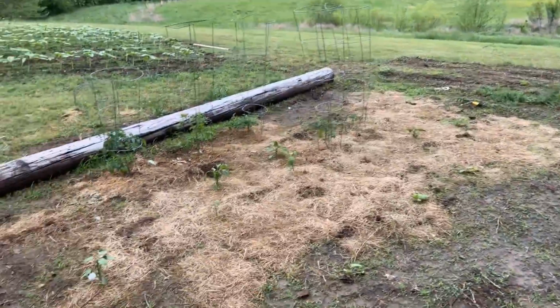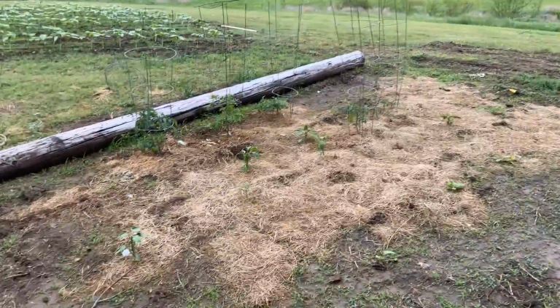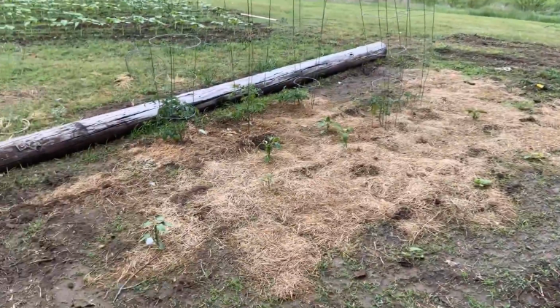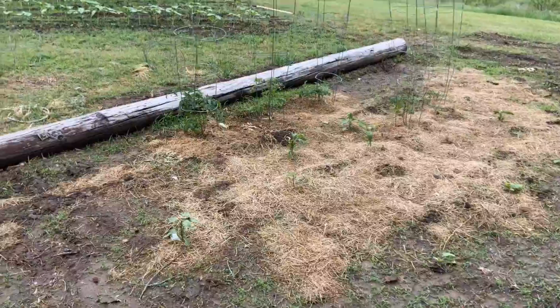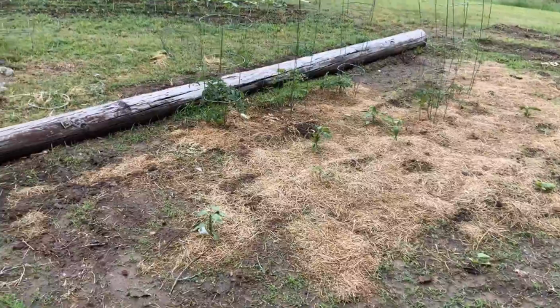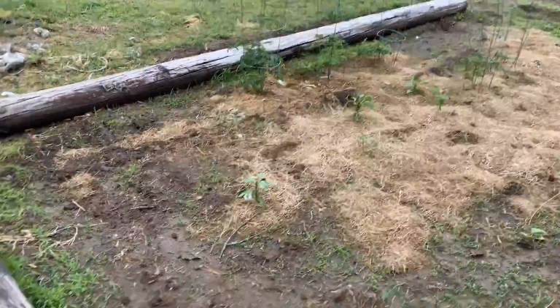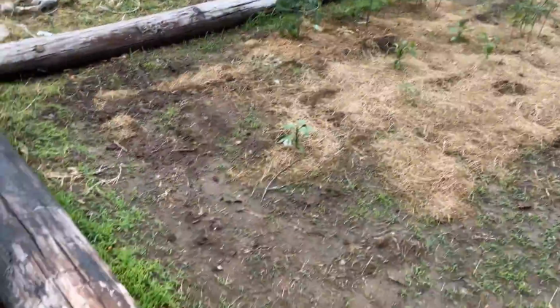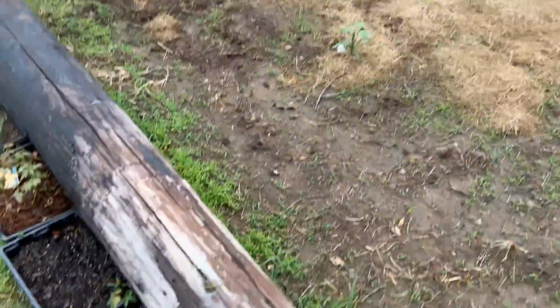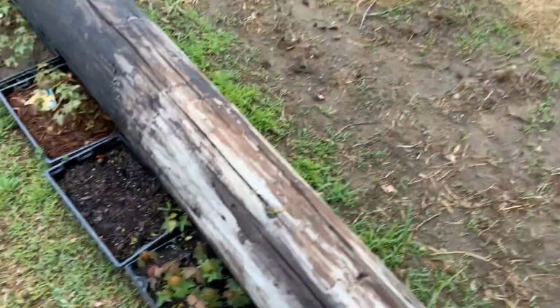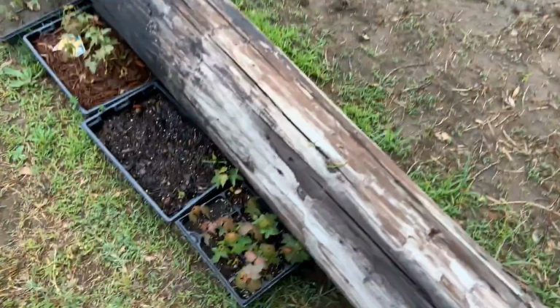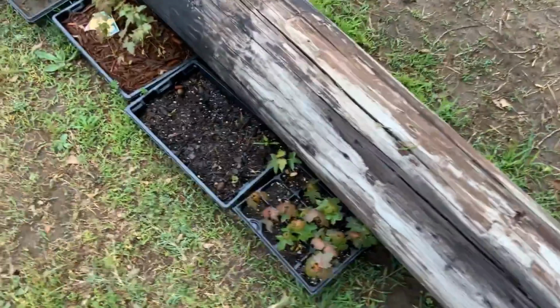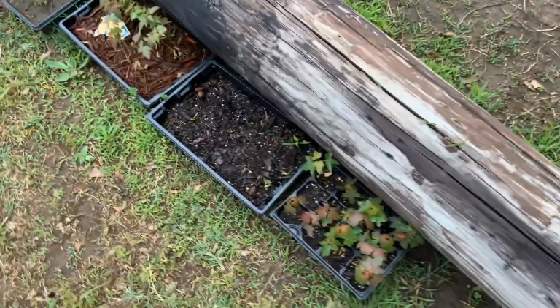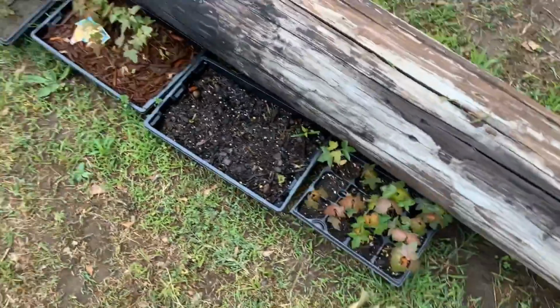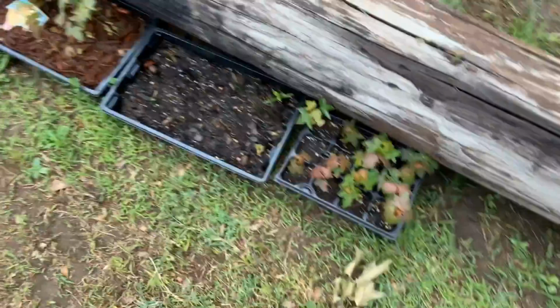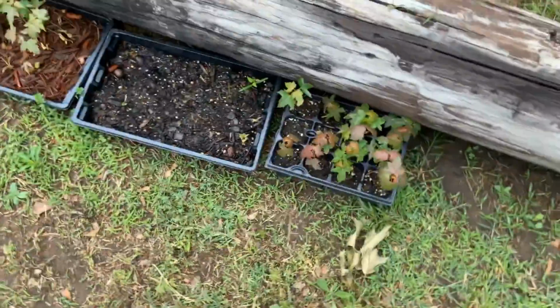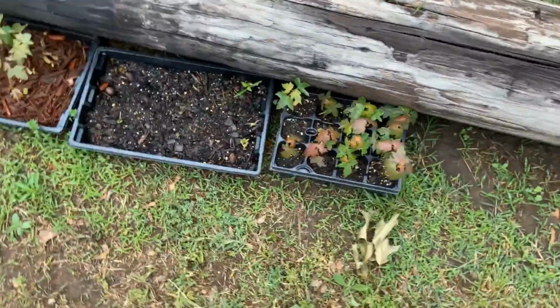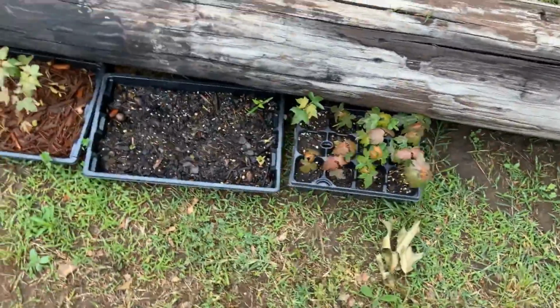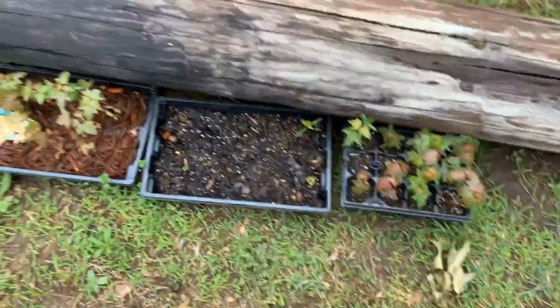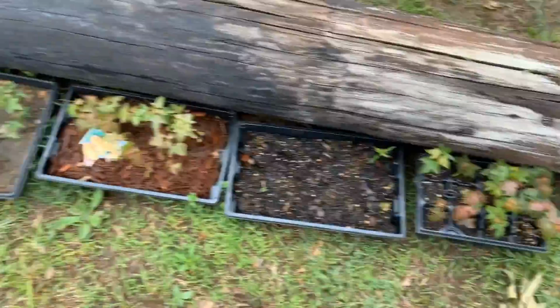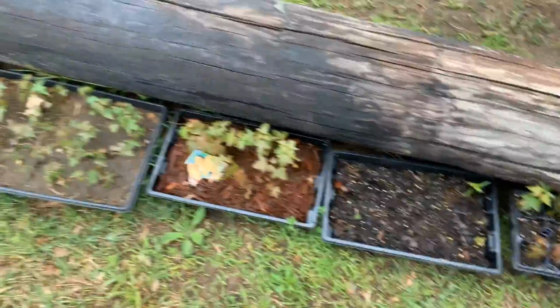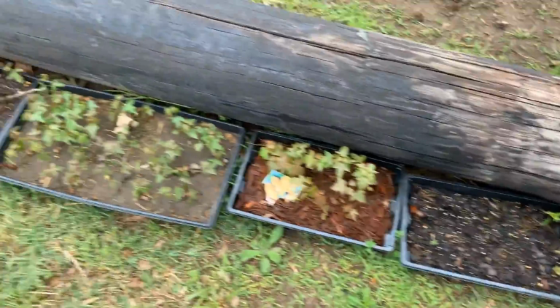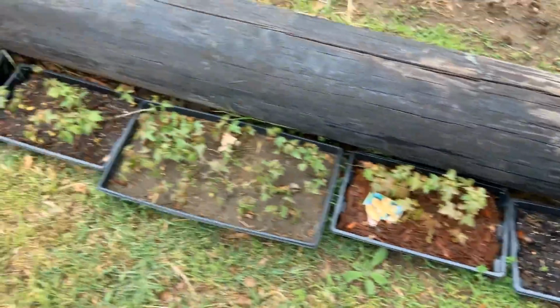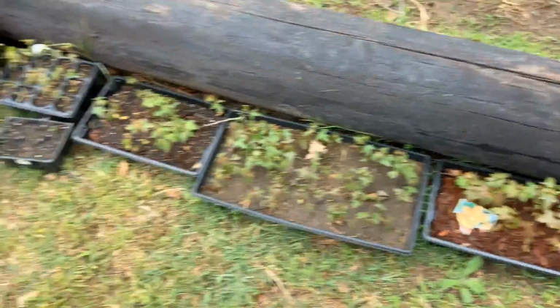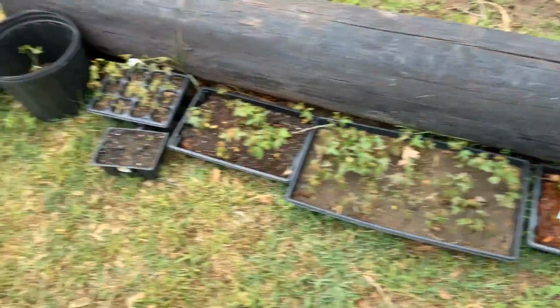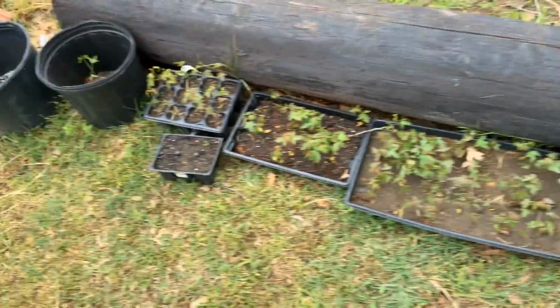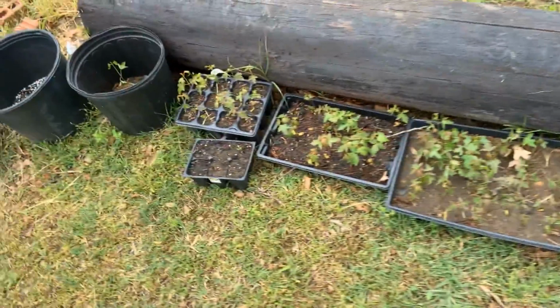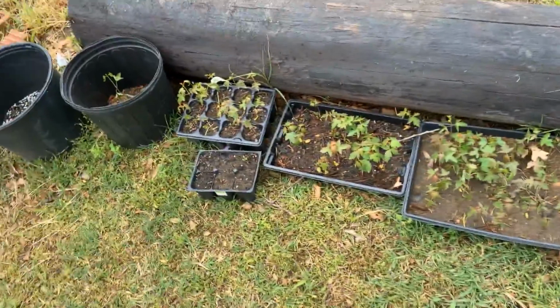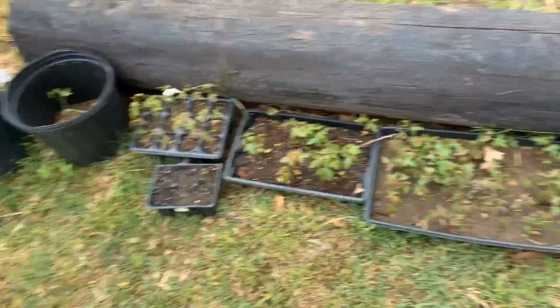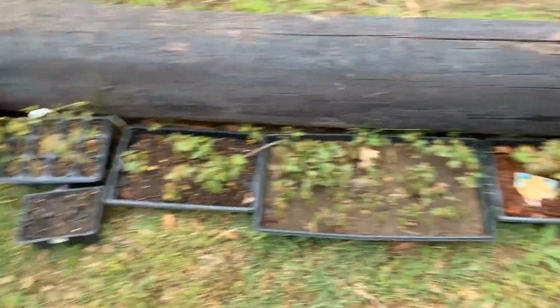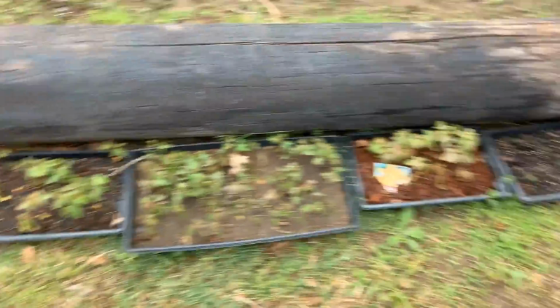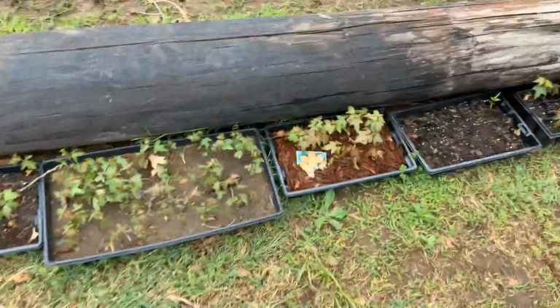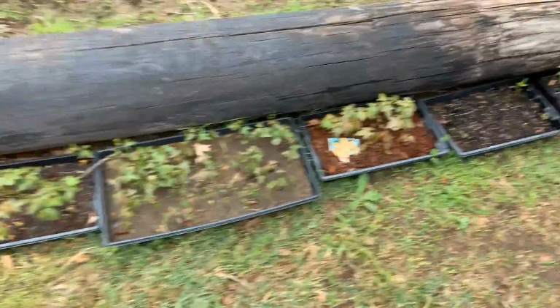Here are all these little maples I've grown from seed — they're going to be bonsais.